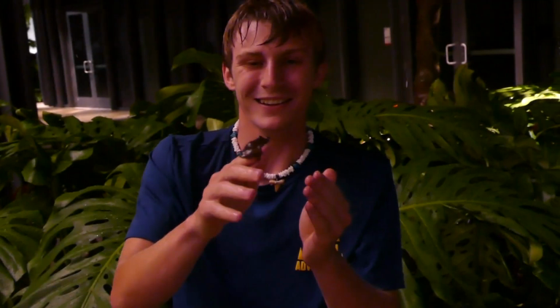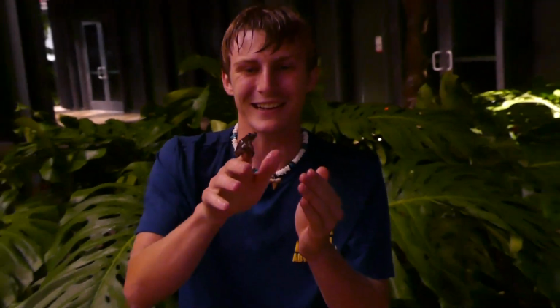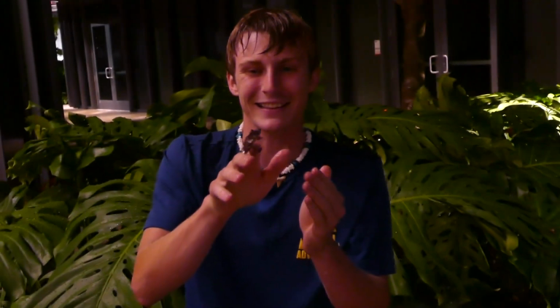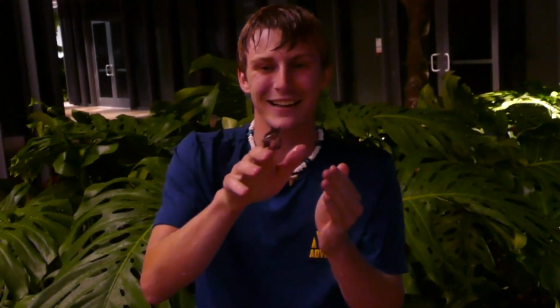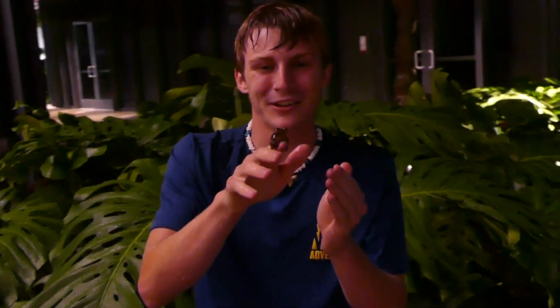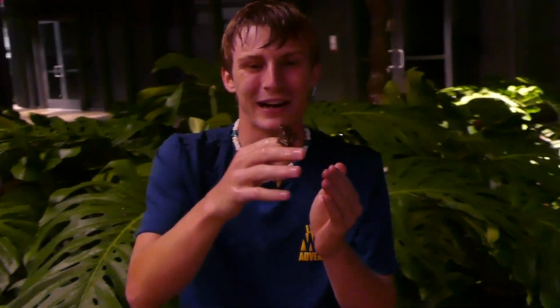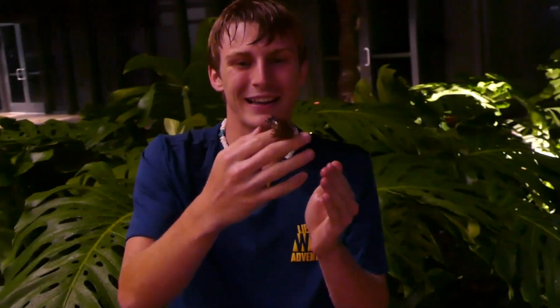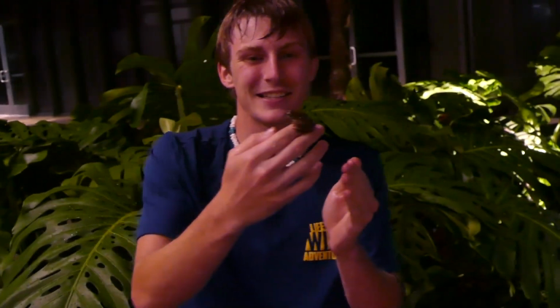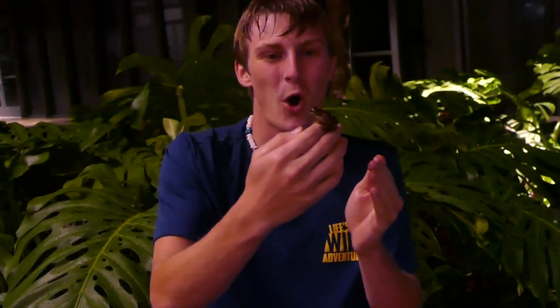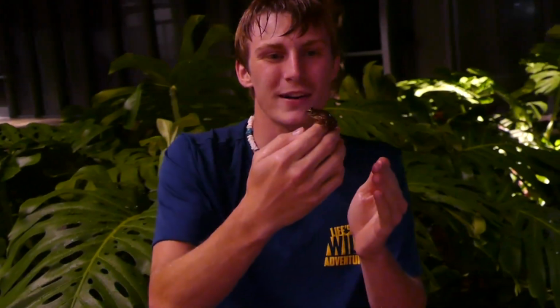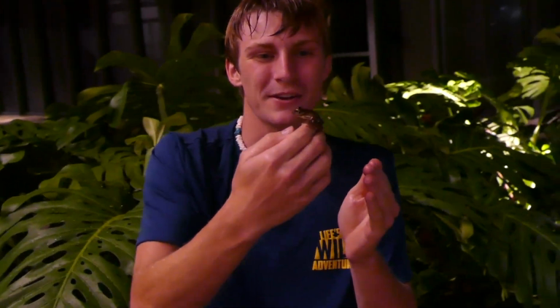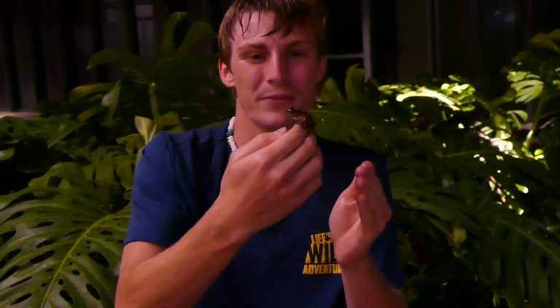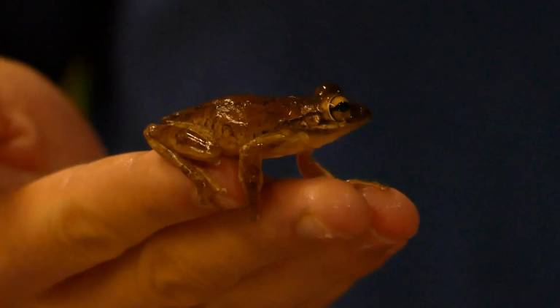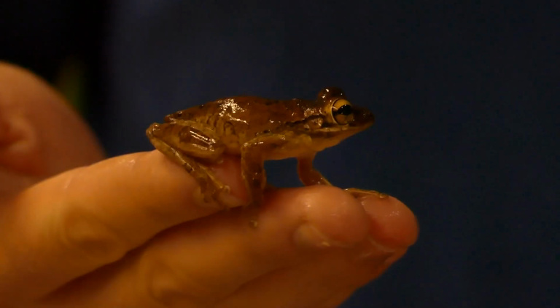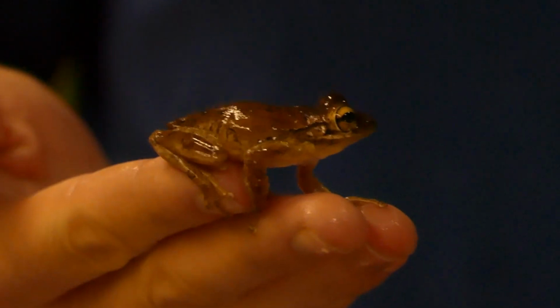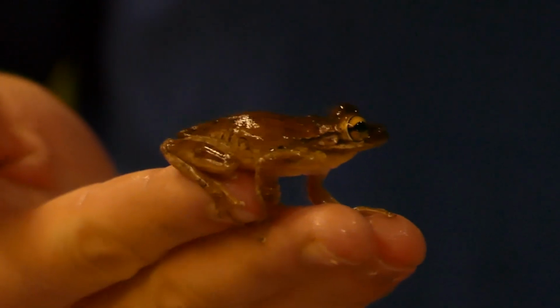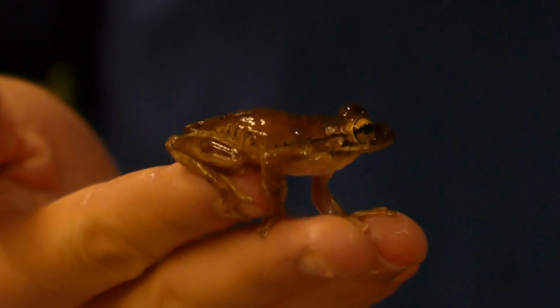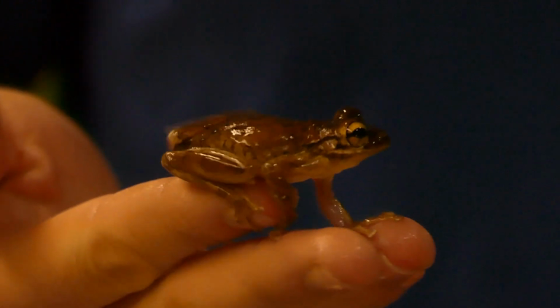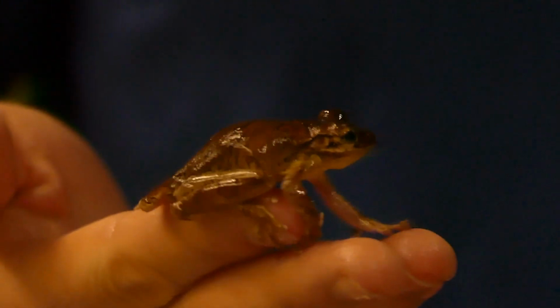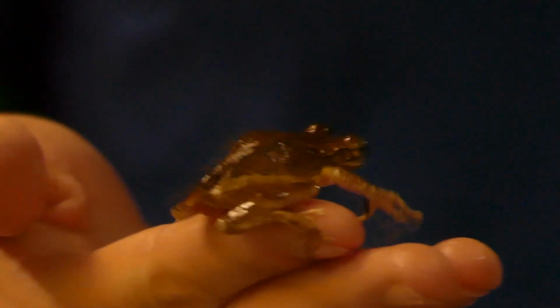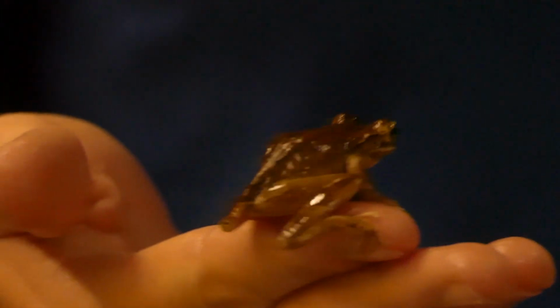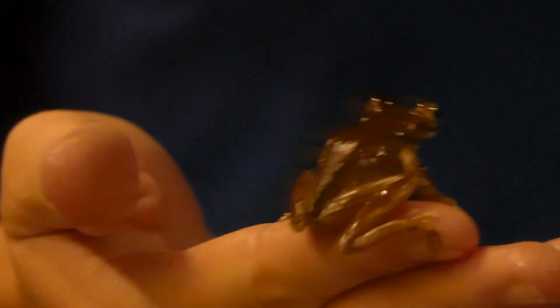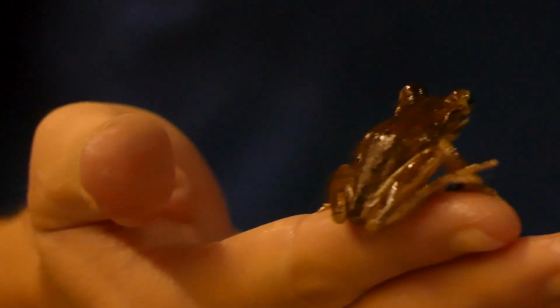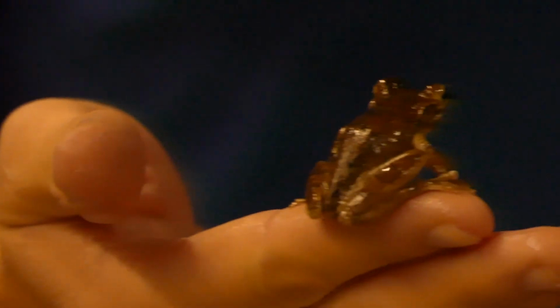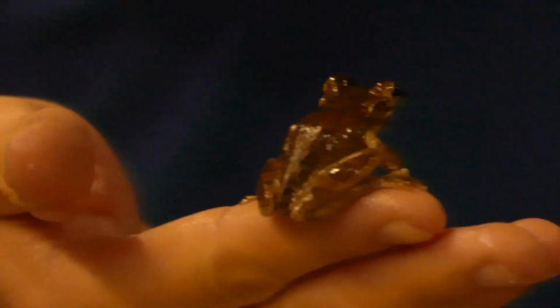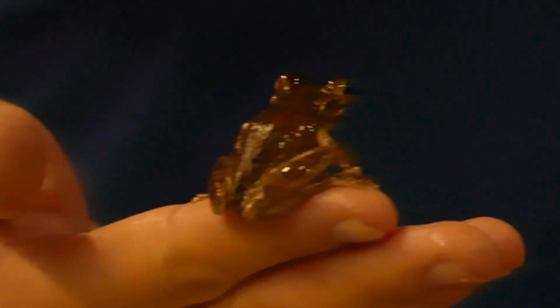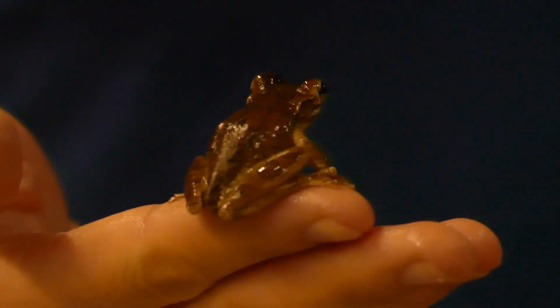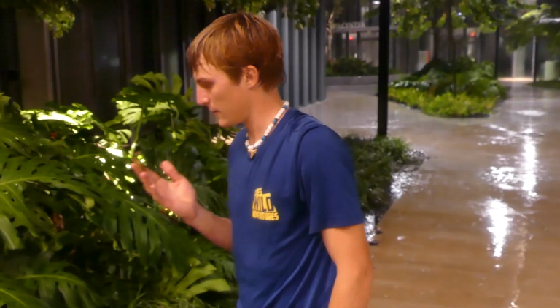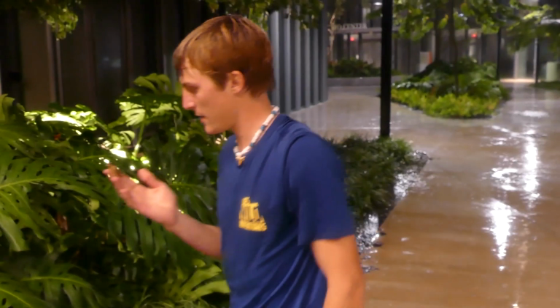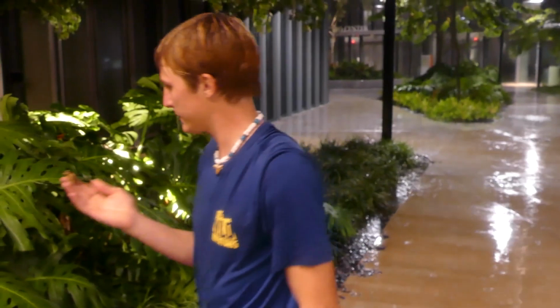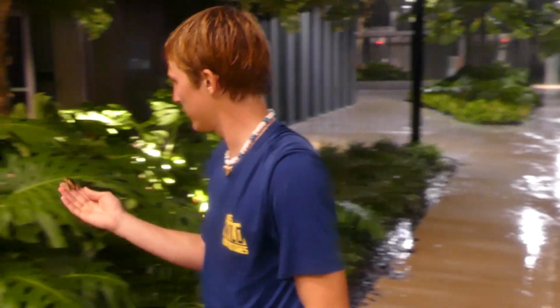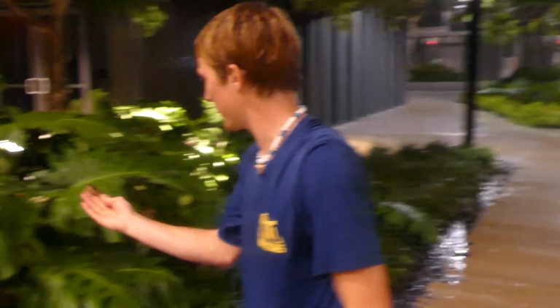Look at that little guy — that is awesome. A very common species out here for sure. All right, see you little buddy.